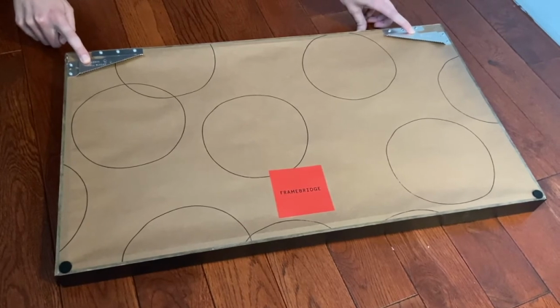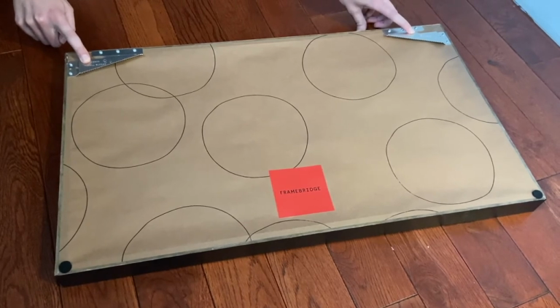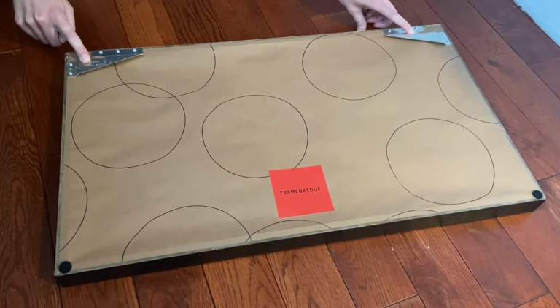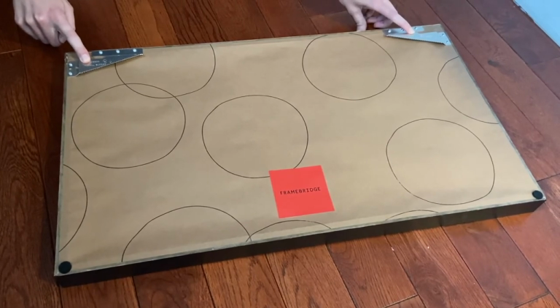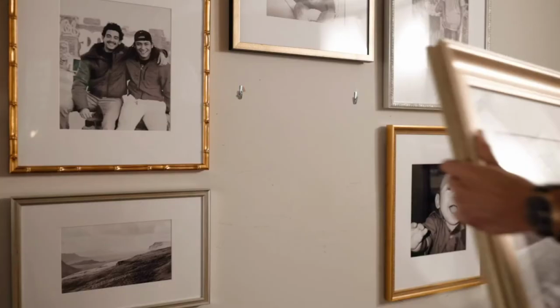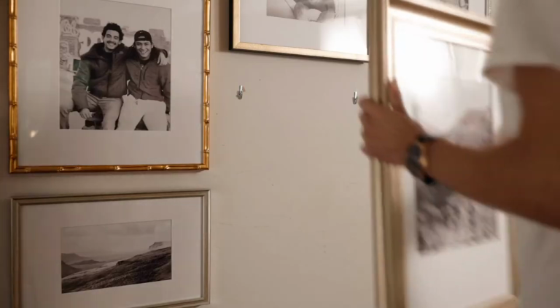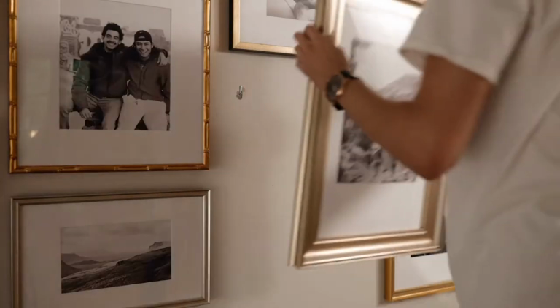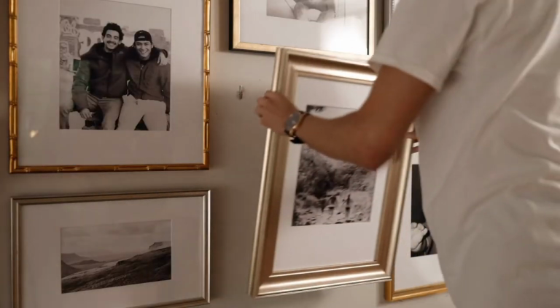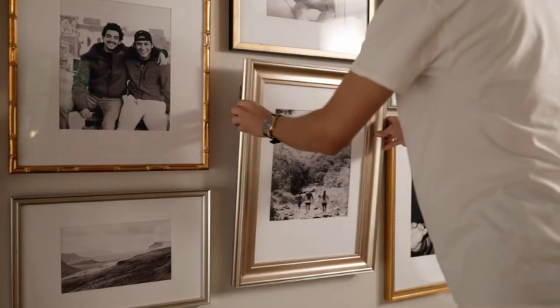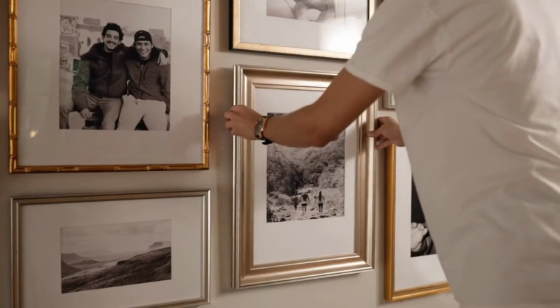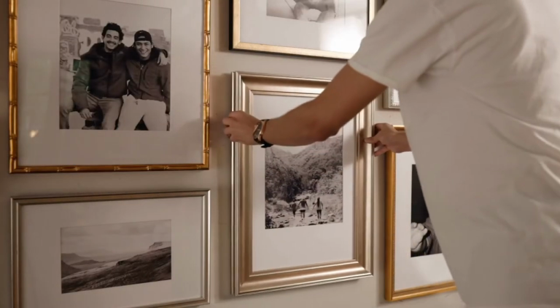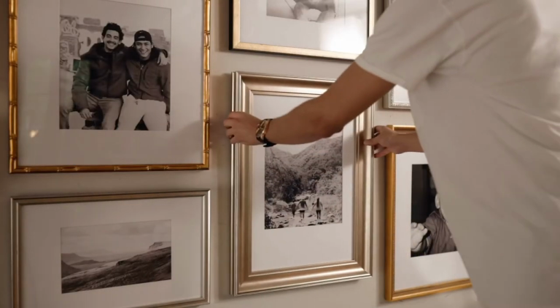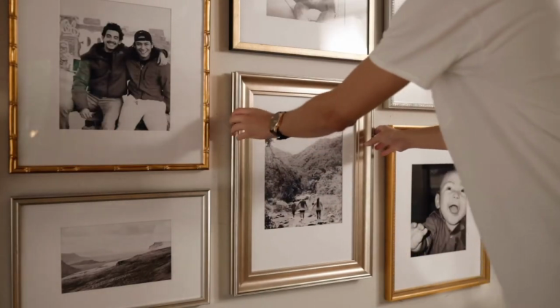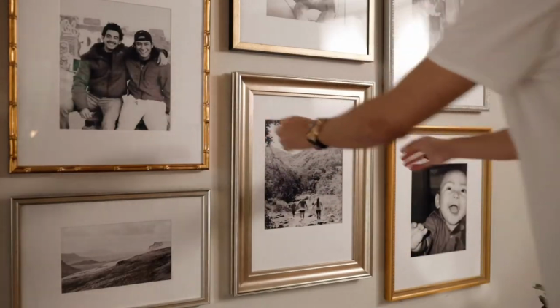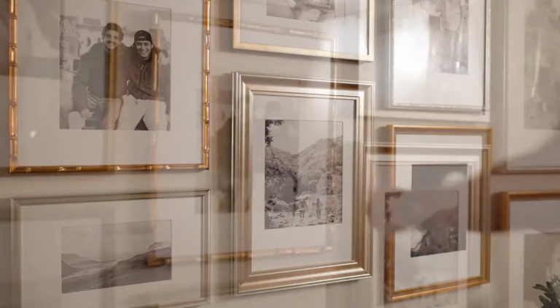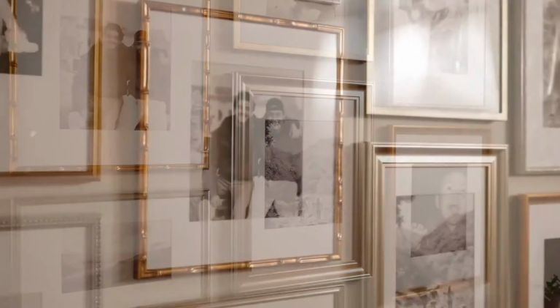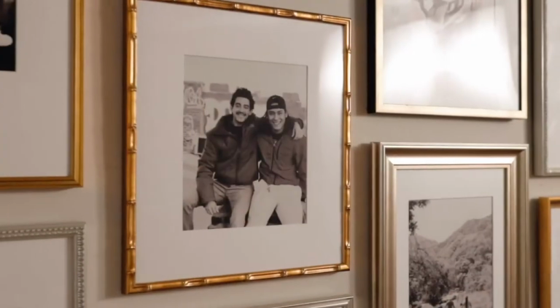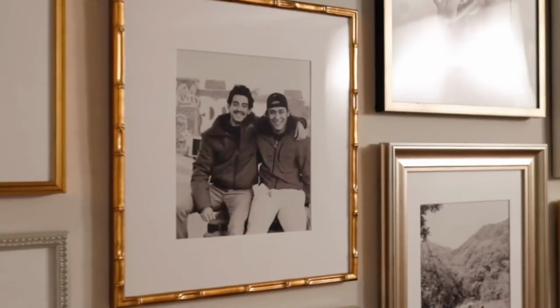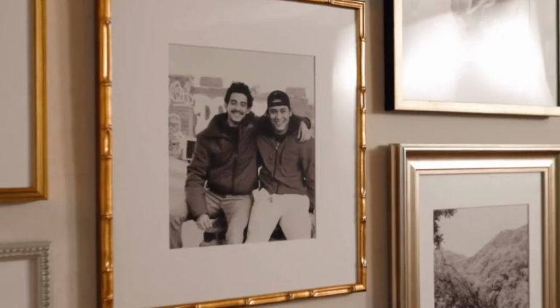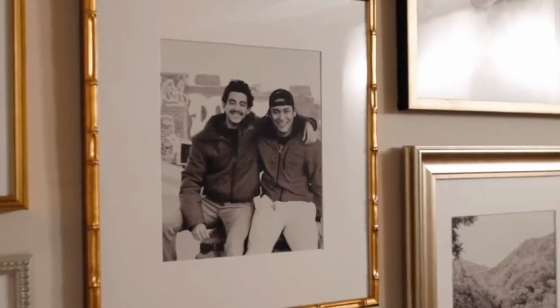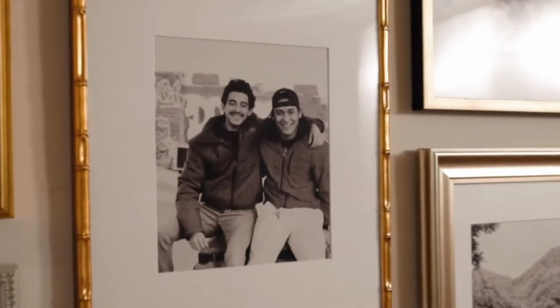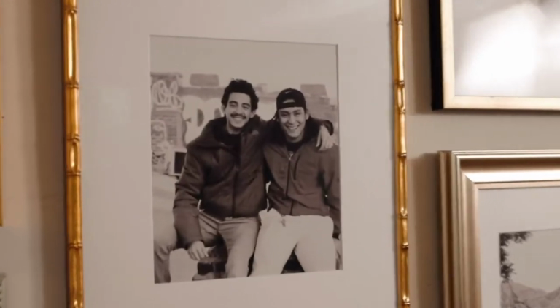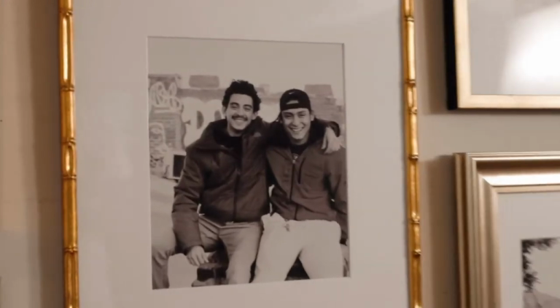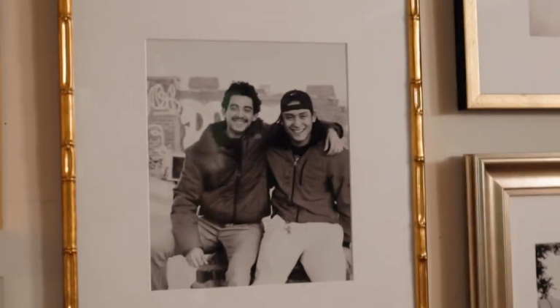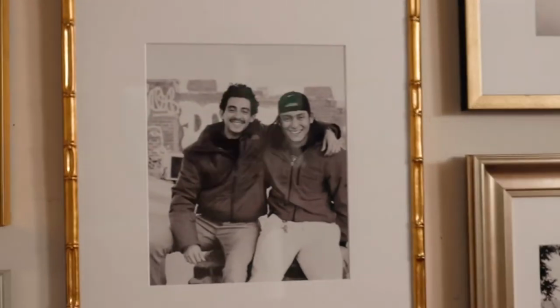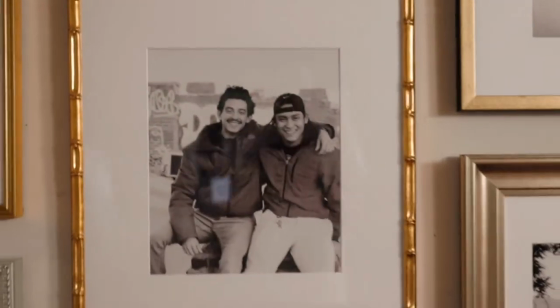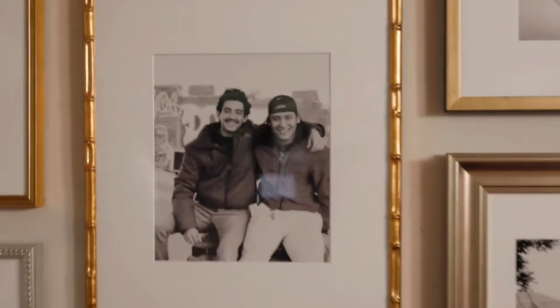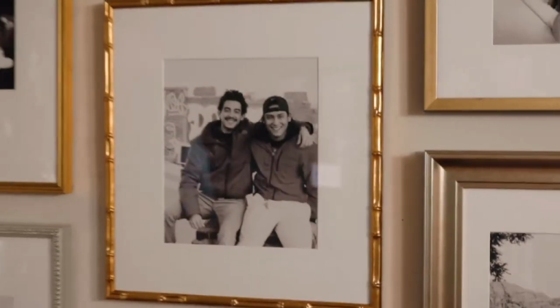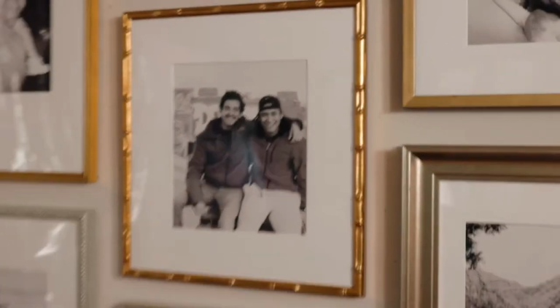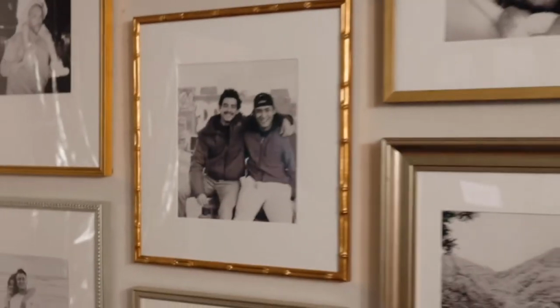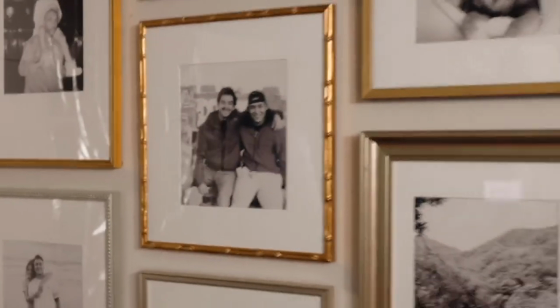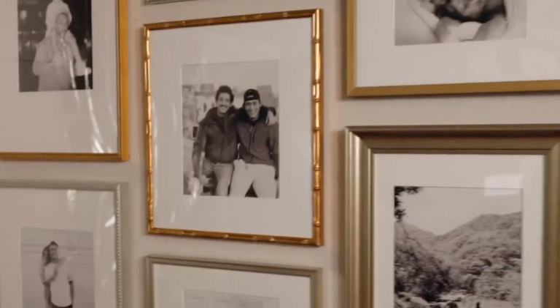If you've ordered a gallery wall, corner brackets help you measure even spacing. They ensure frames remain level over time.